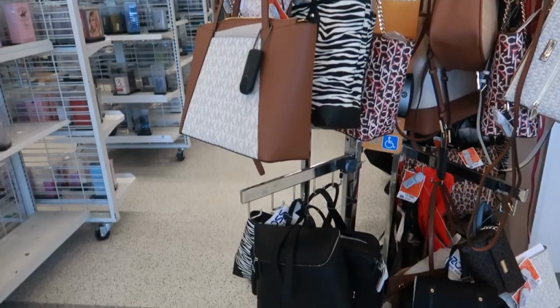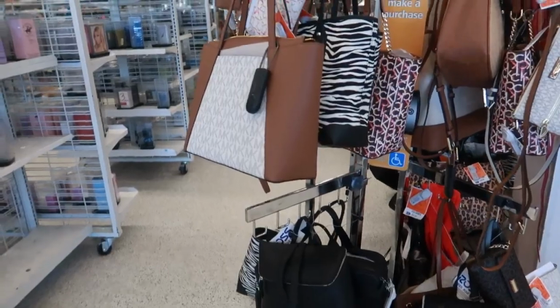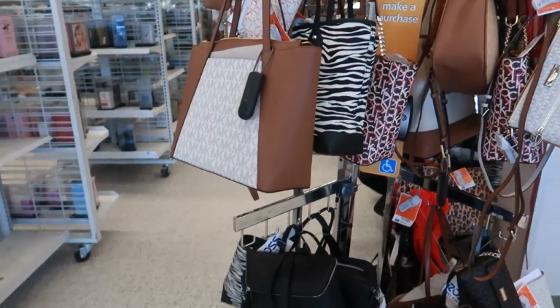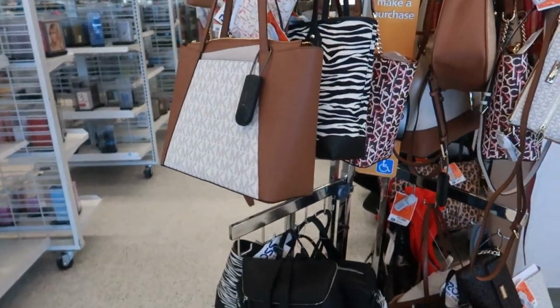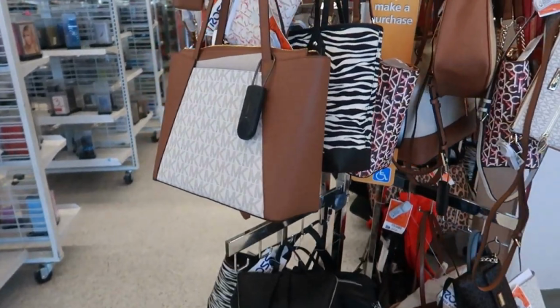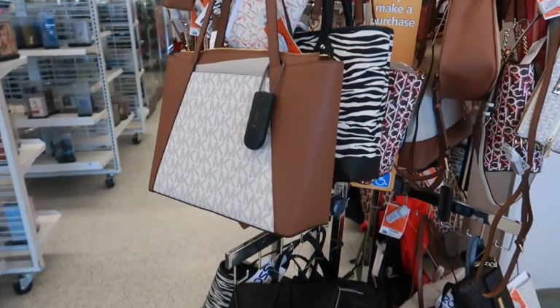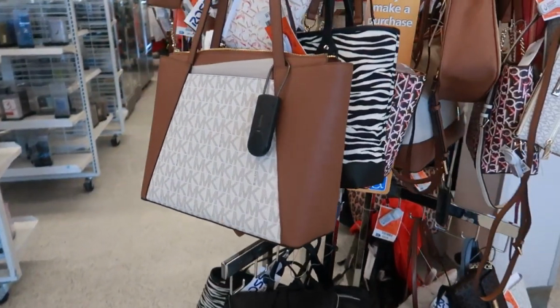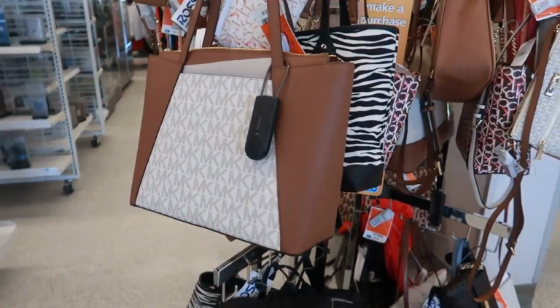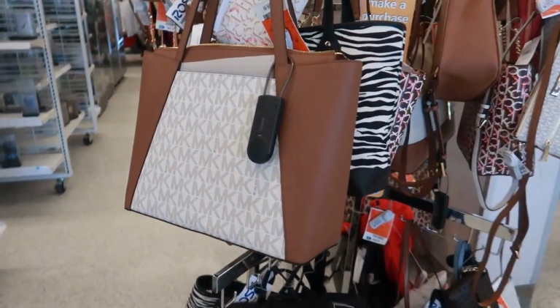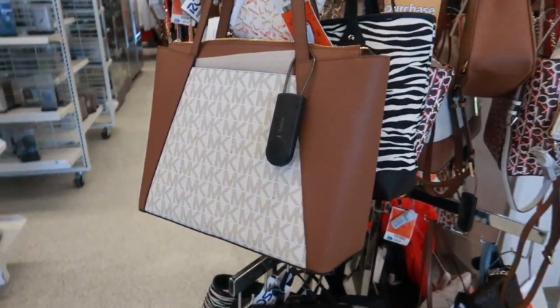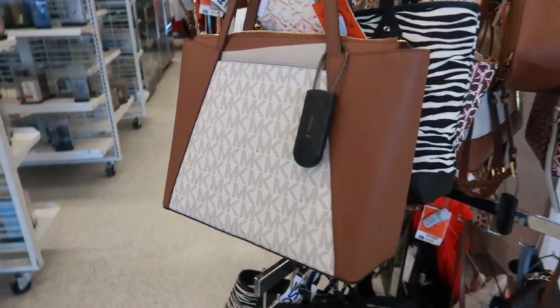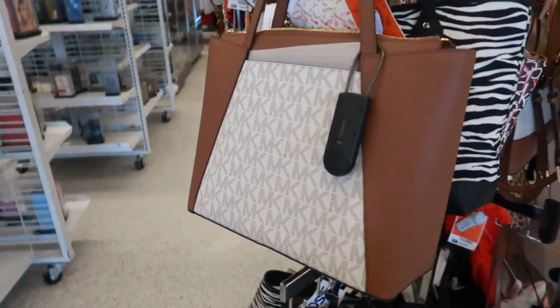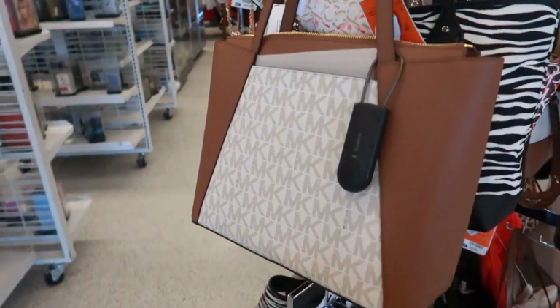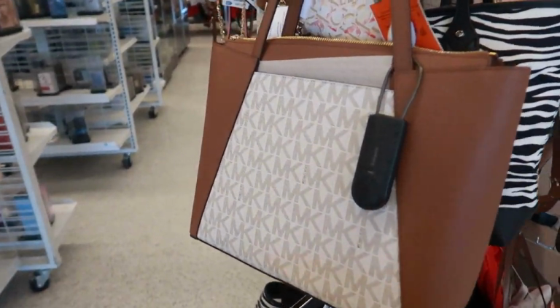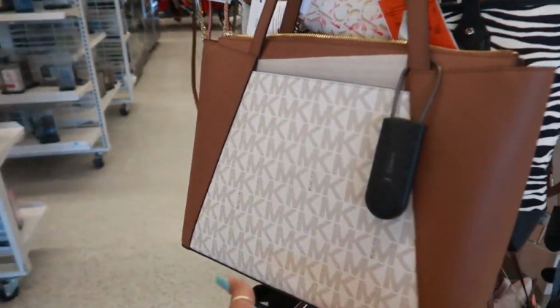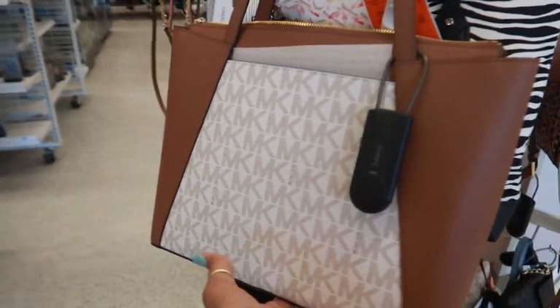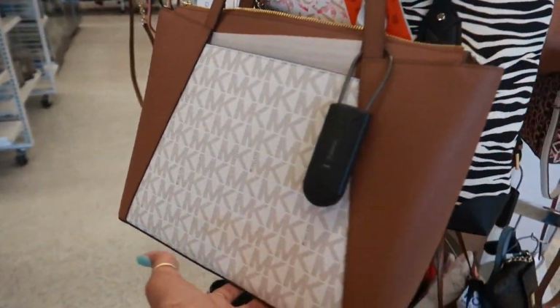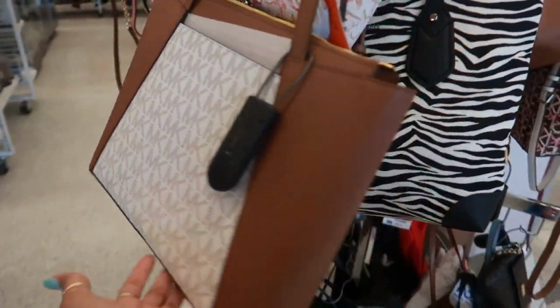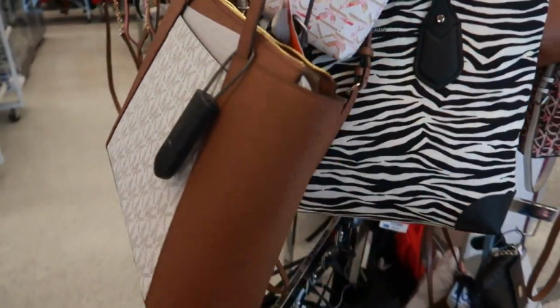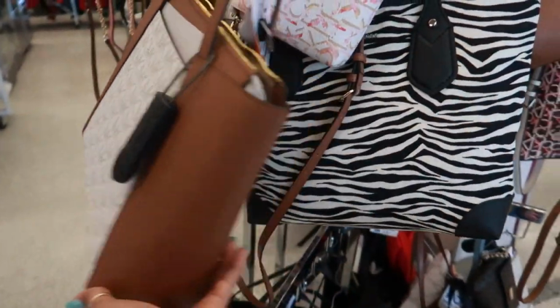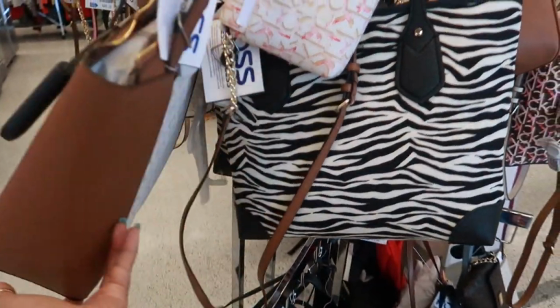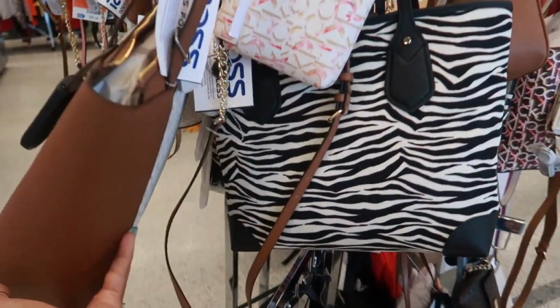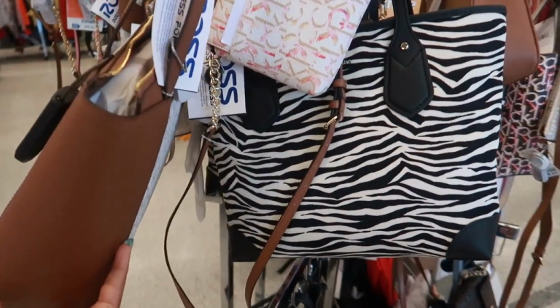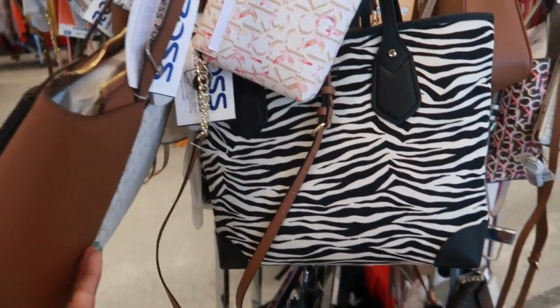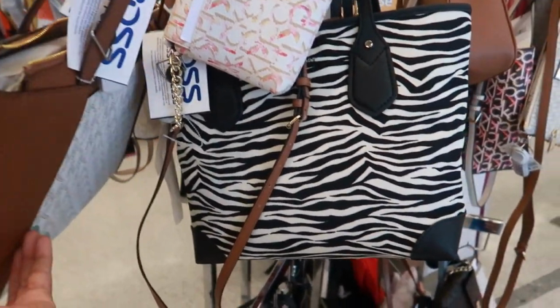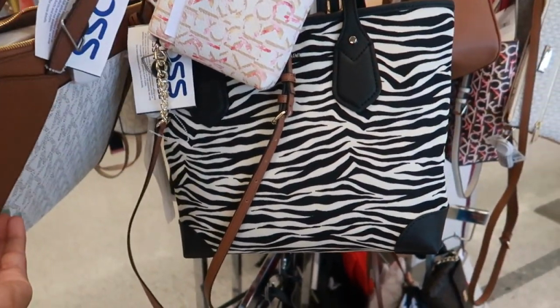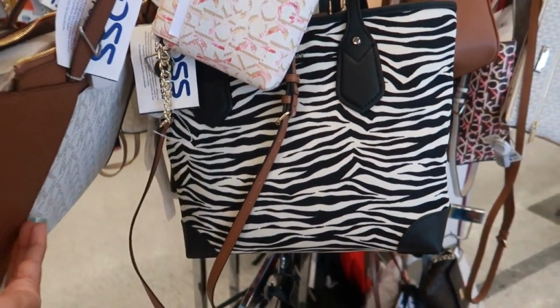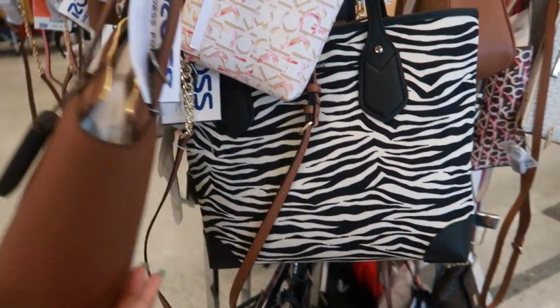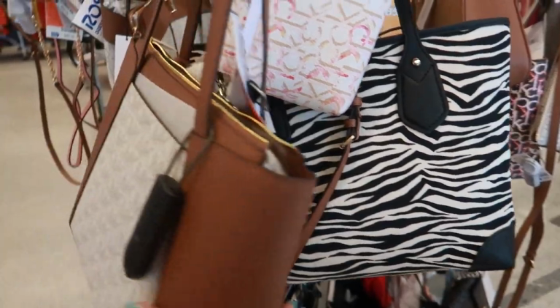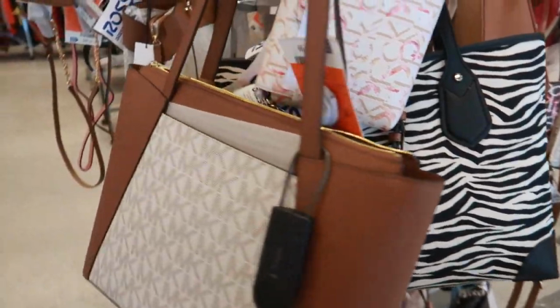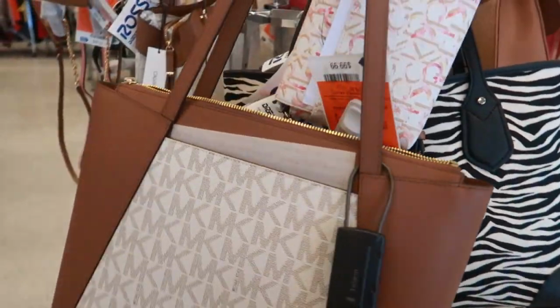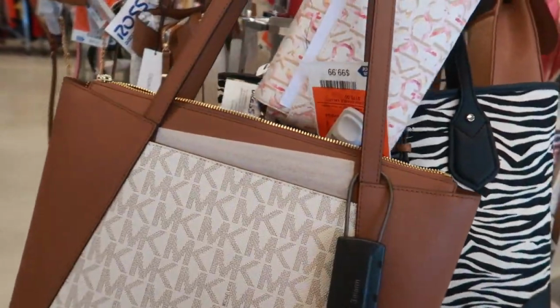Hey my pretties, welcome back. I just walked inside of Ross. Of course, I always stop at these purses first.